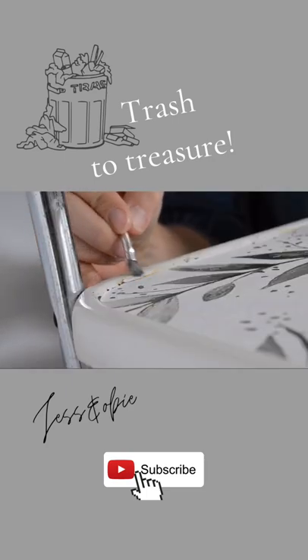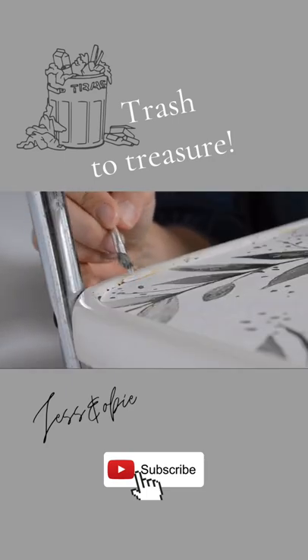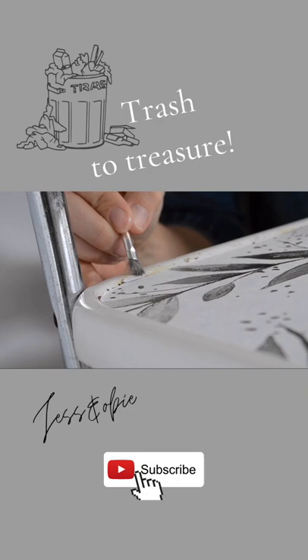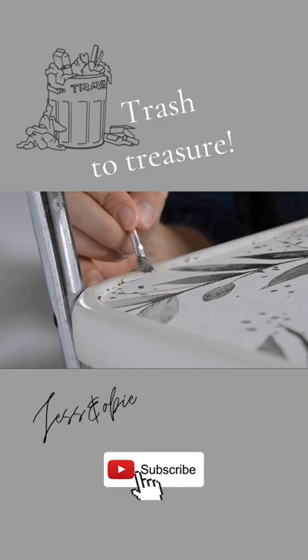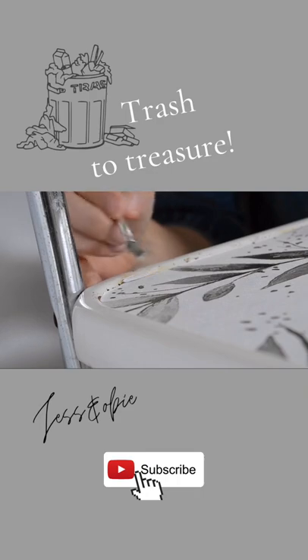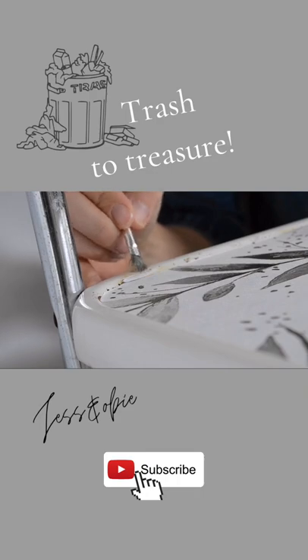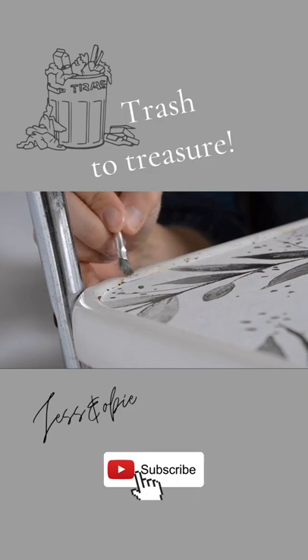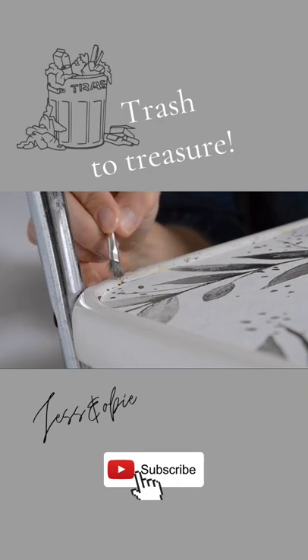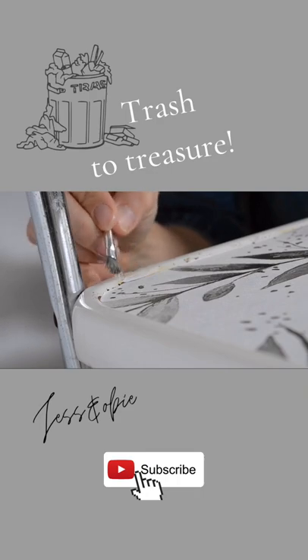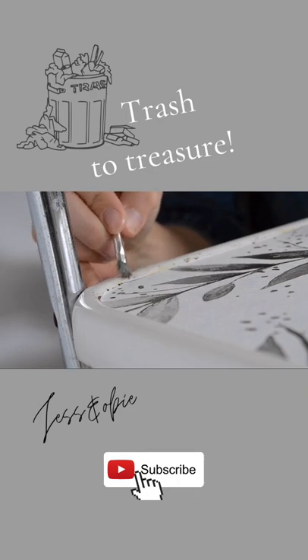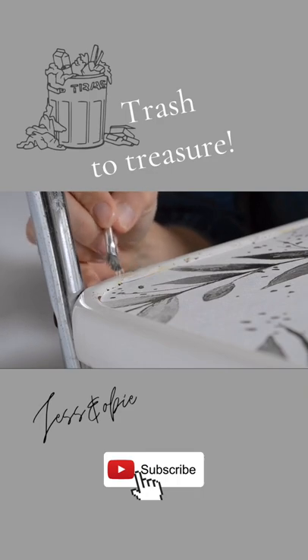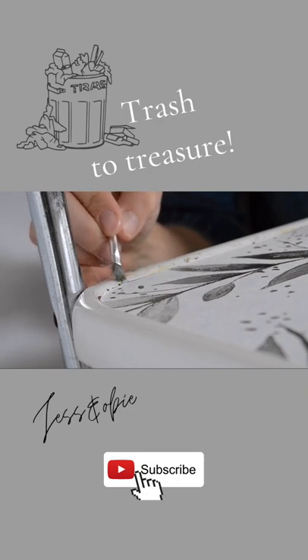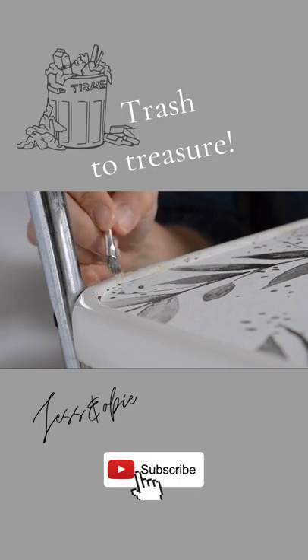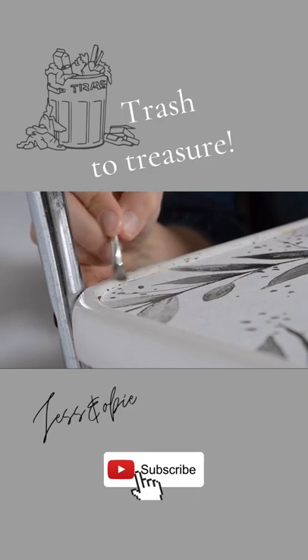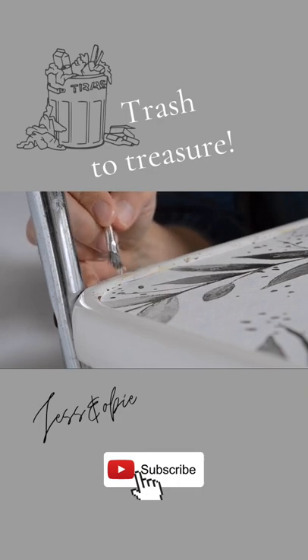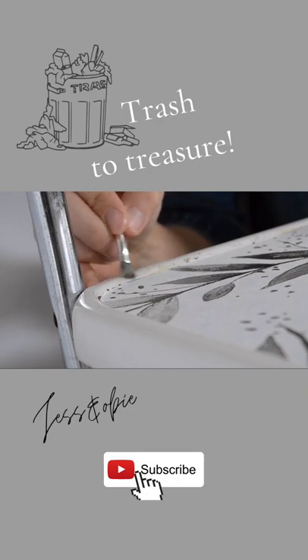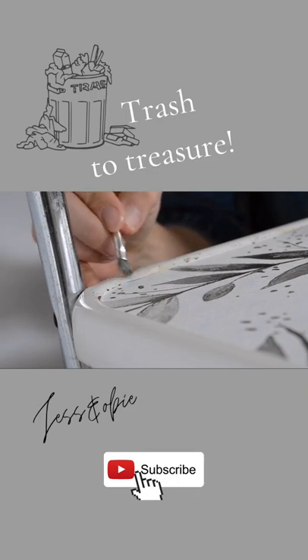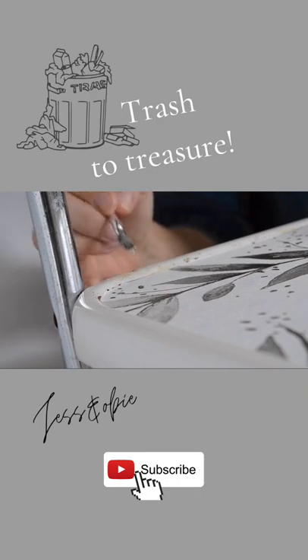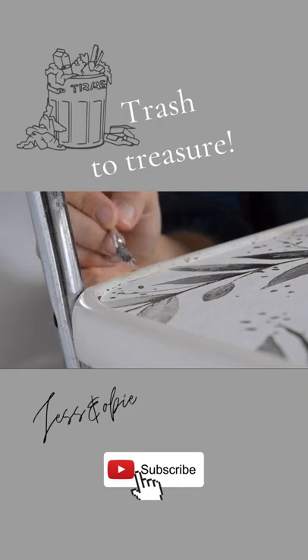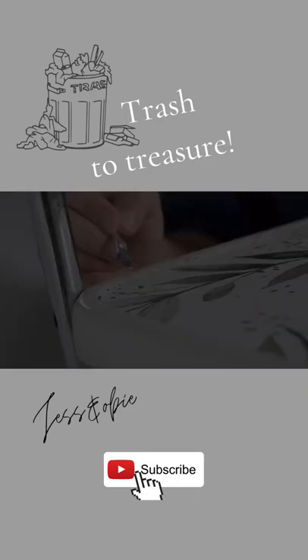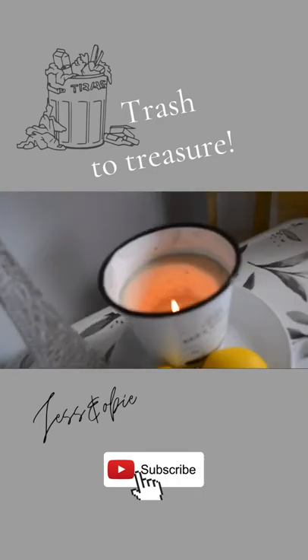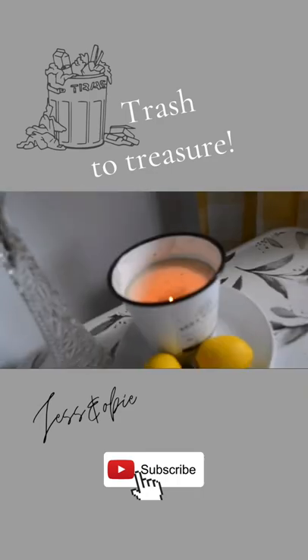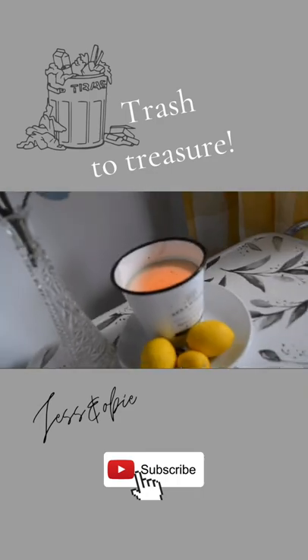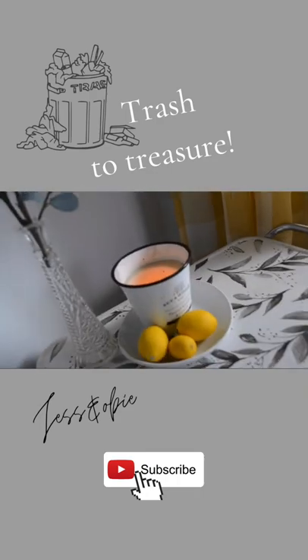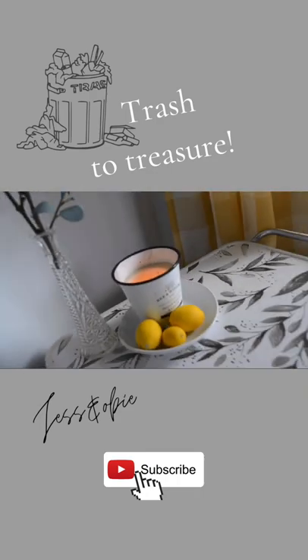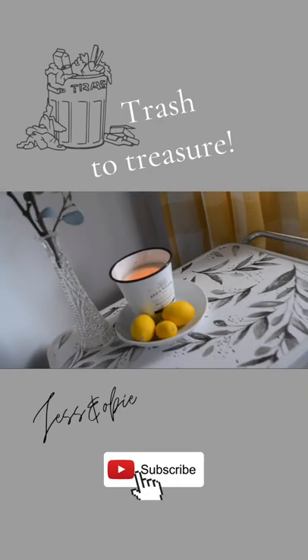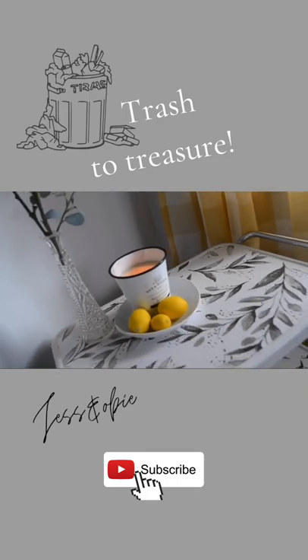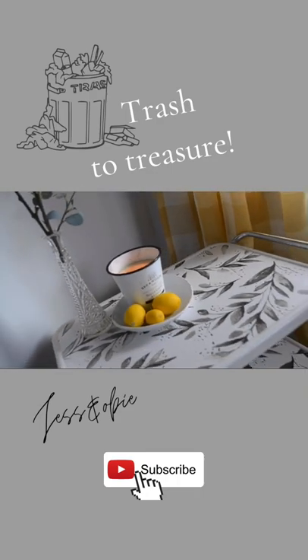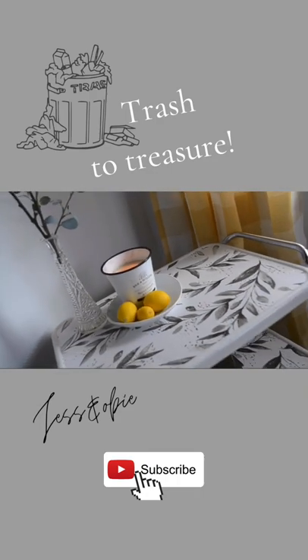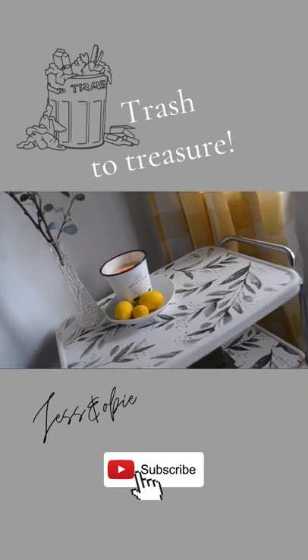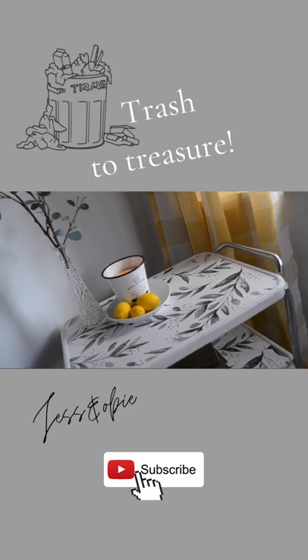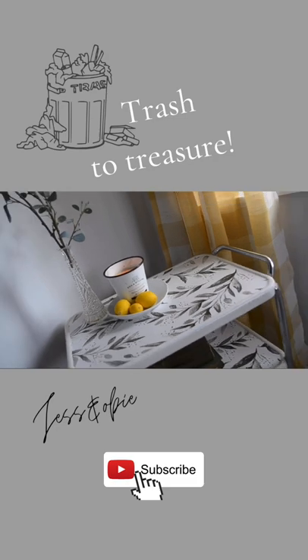And then I touched up some rusty places with some white paint, and here it is now as a really cute little cart for my kitchen.